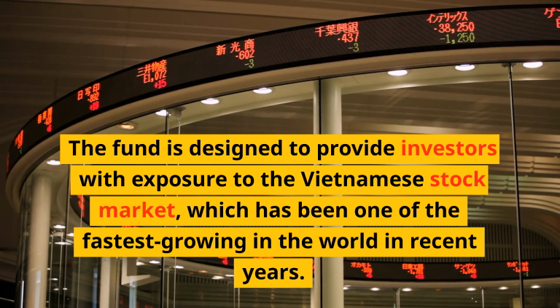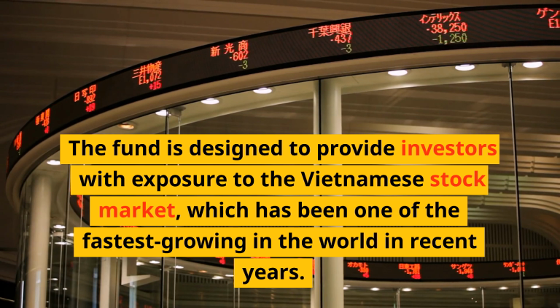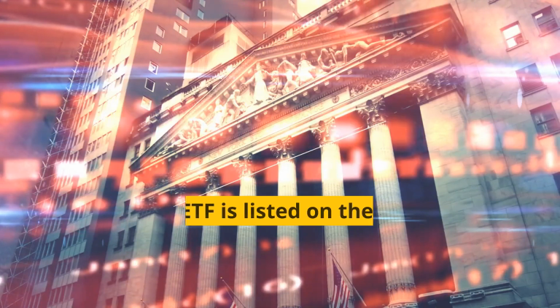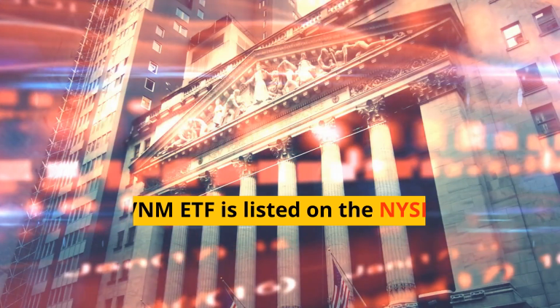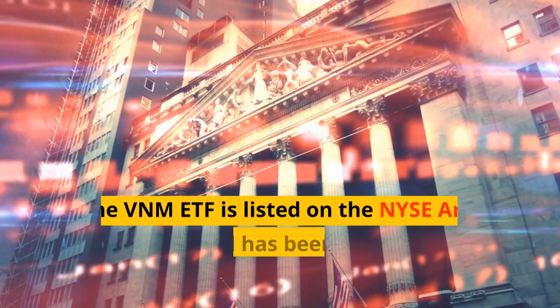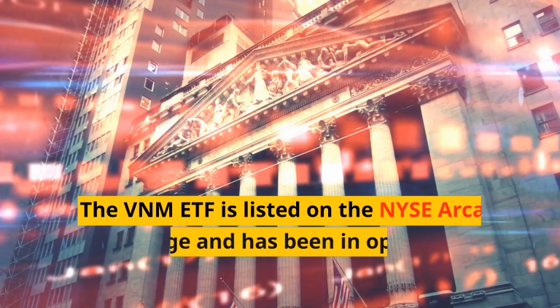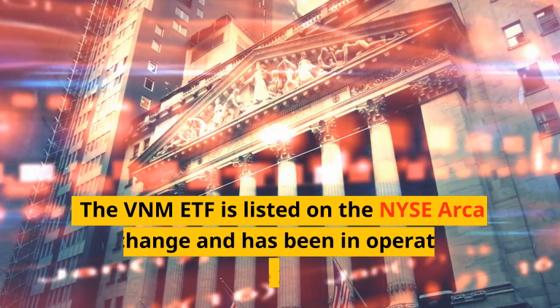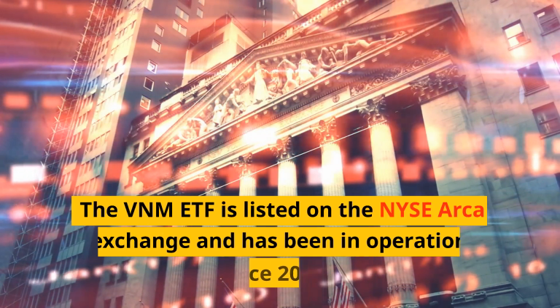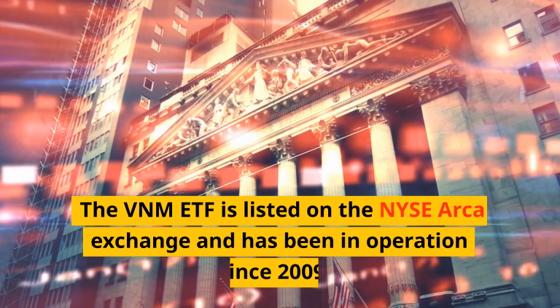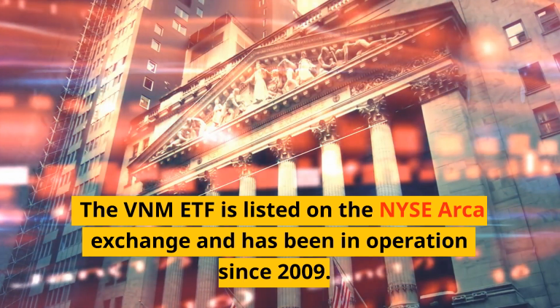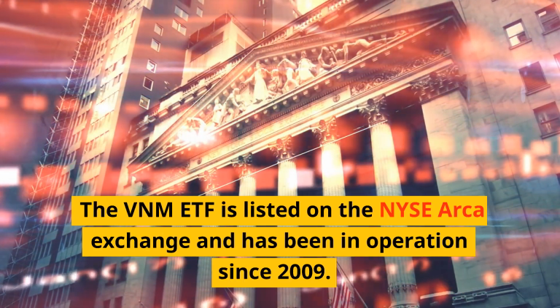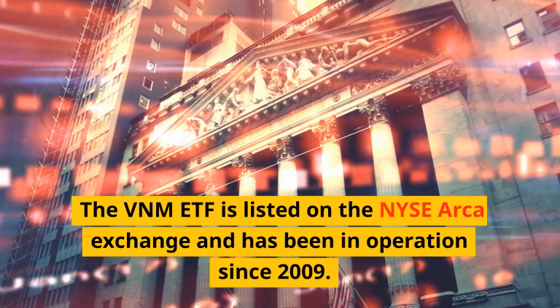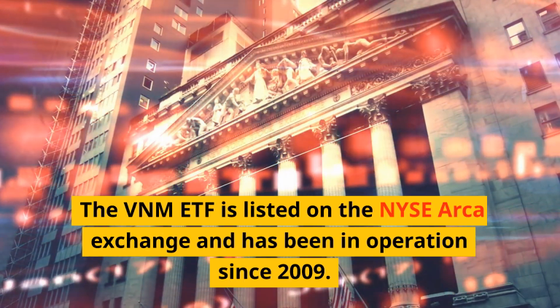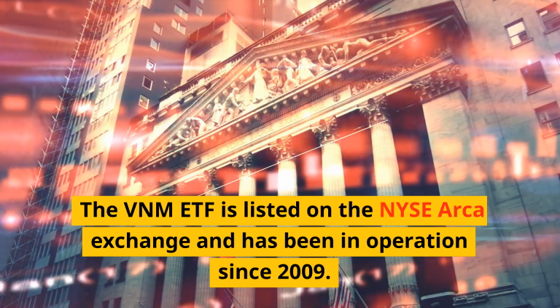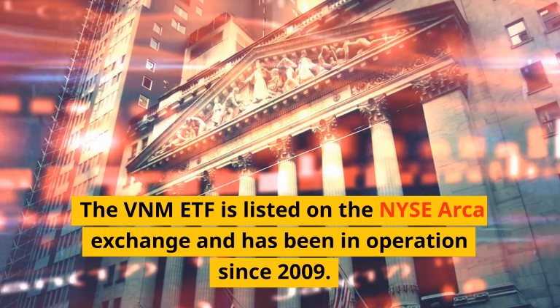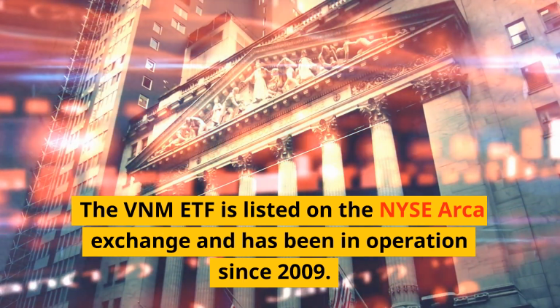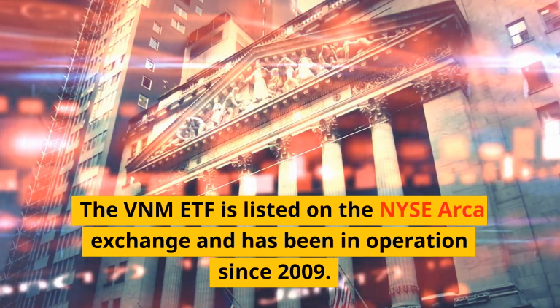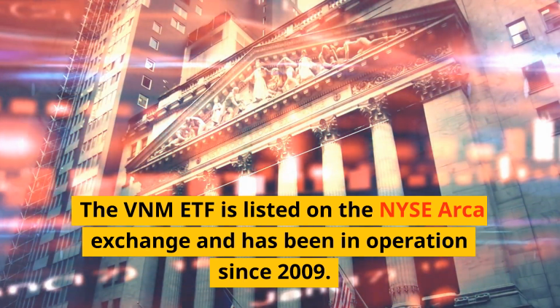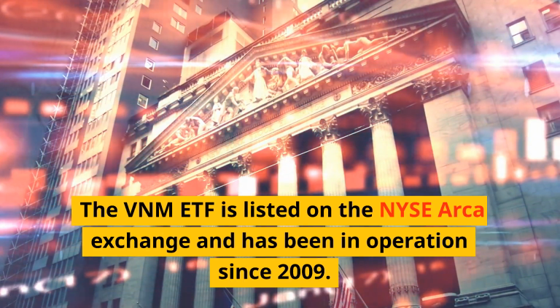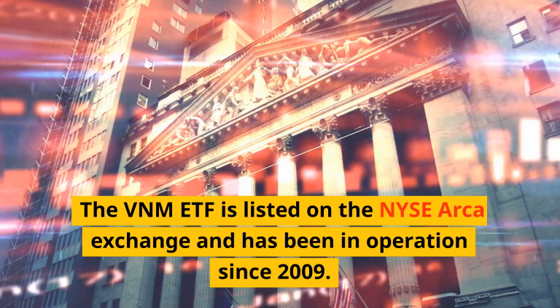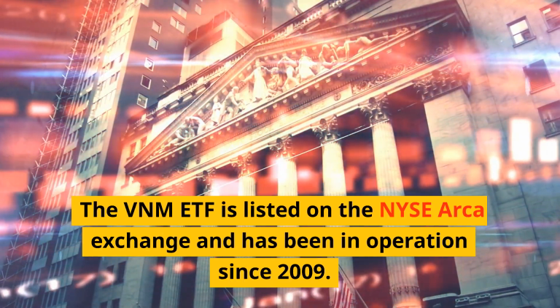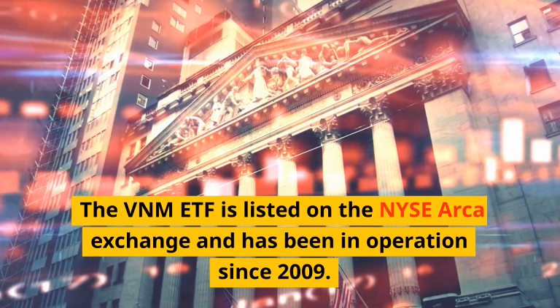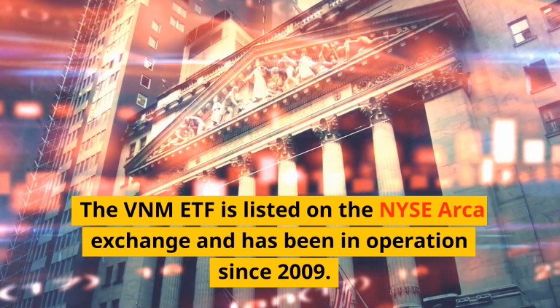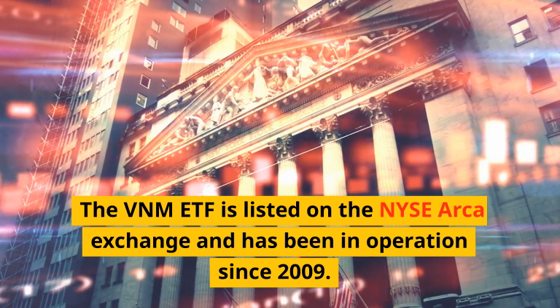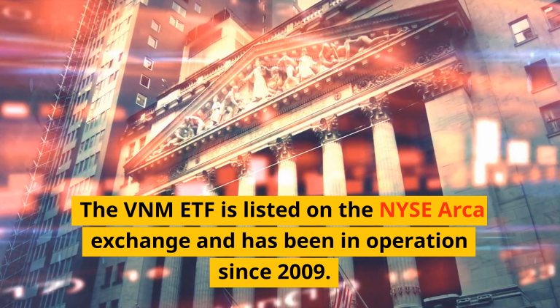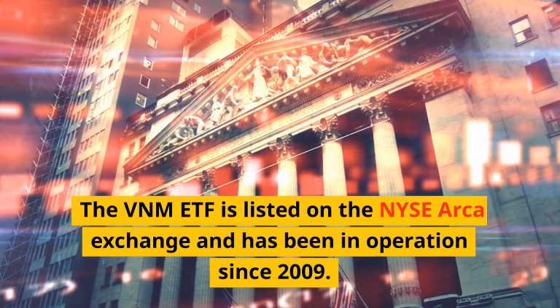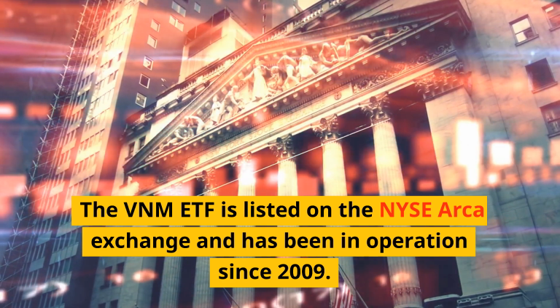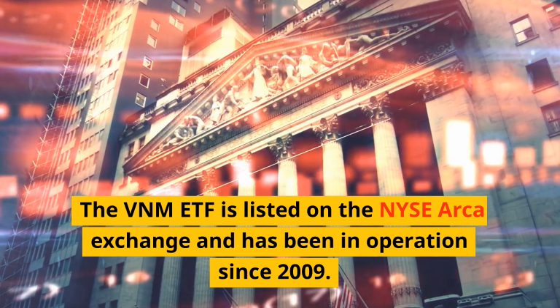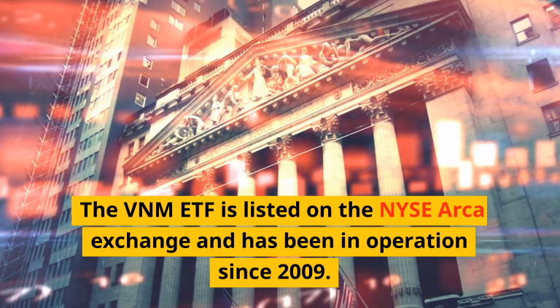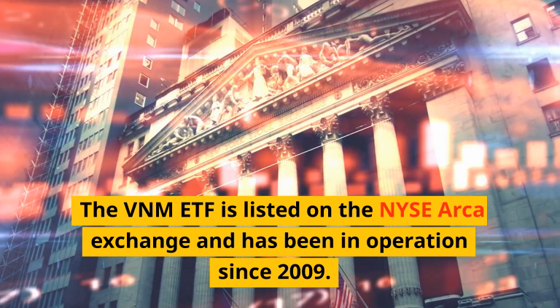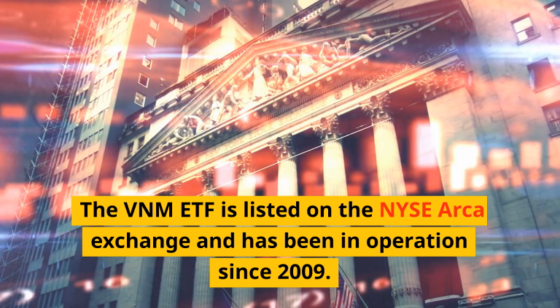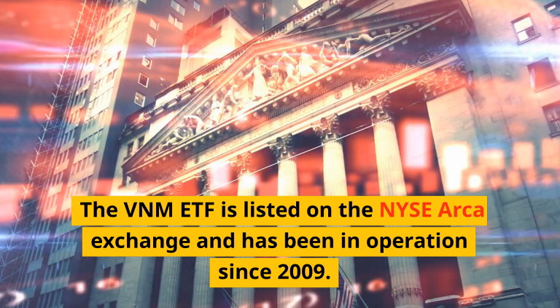The VNM ETF is listed on the NYSE Arca exchange and has been in operation since 2009.